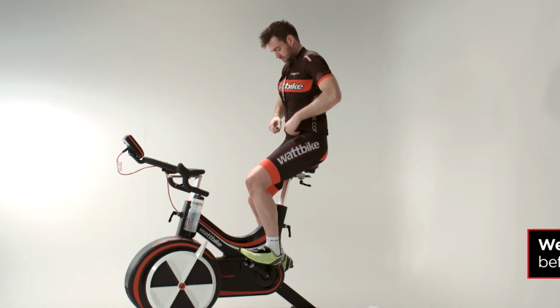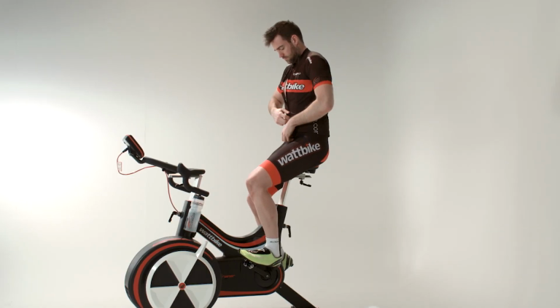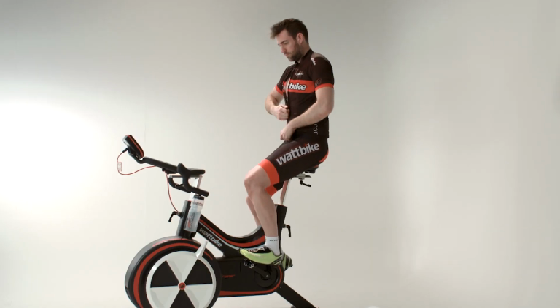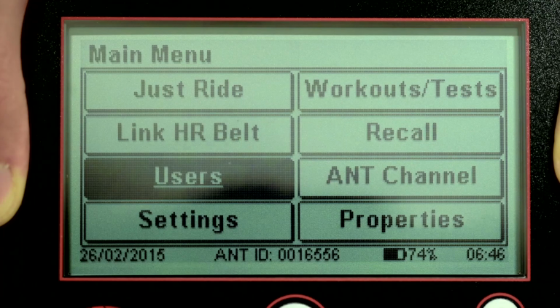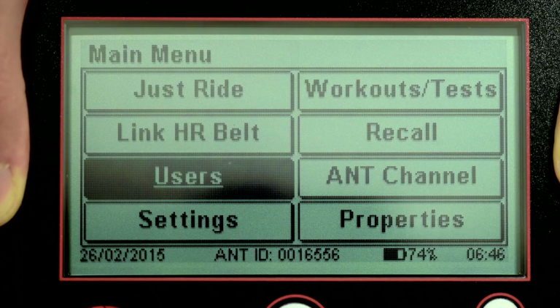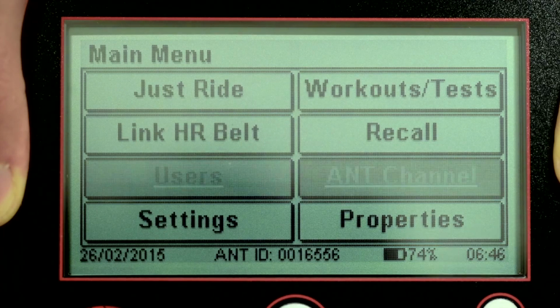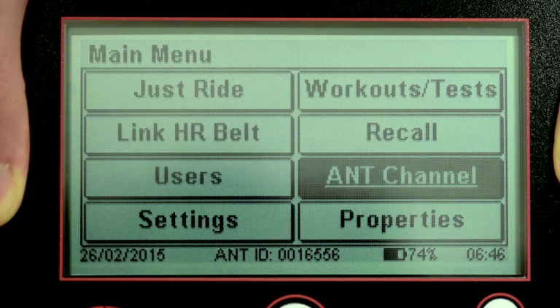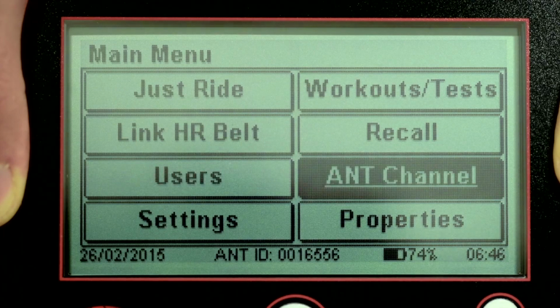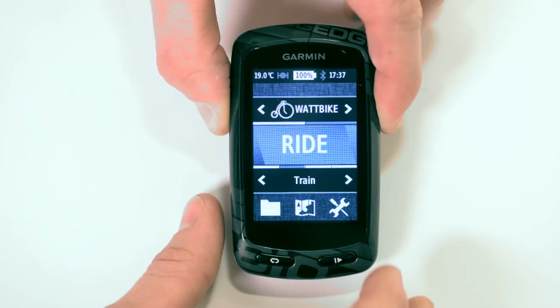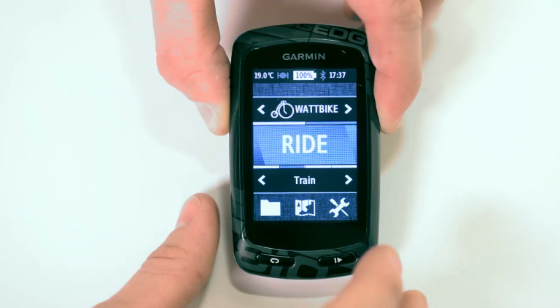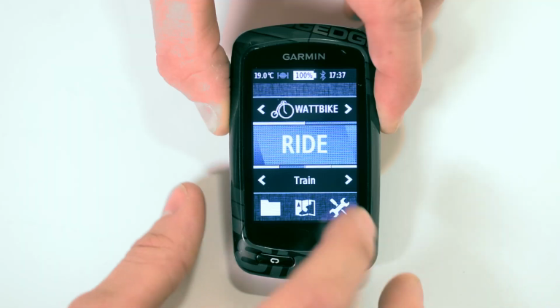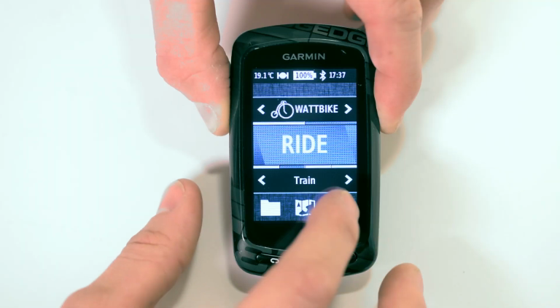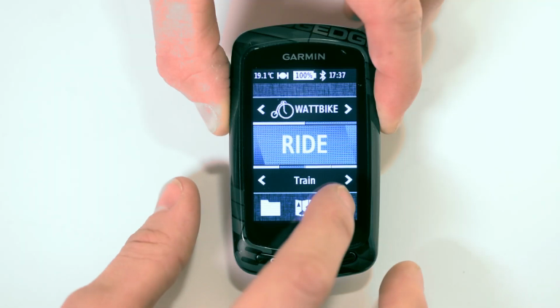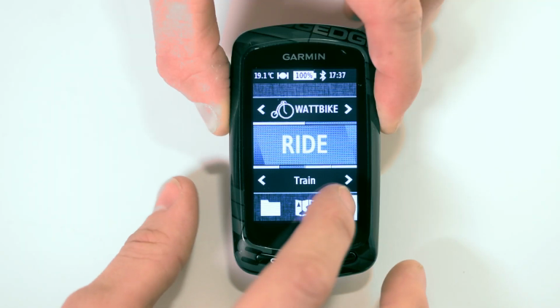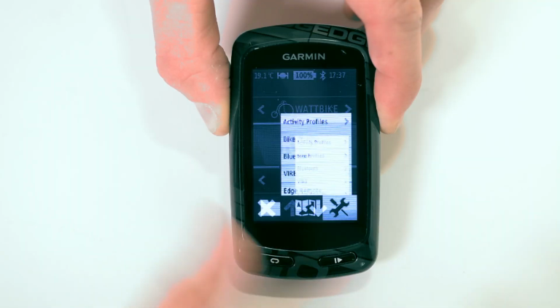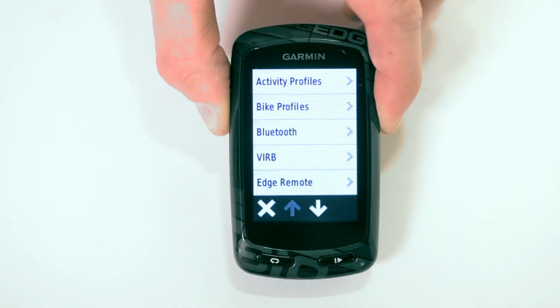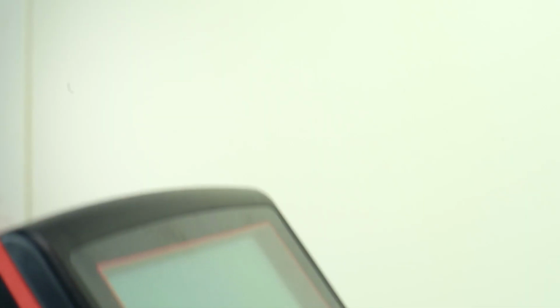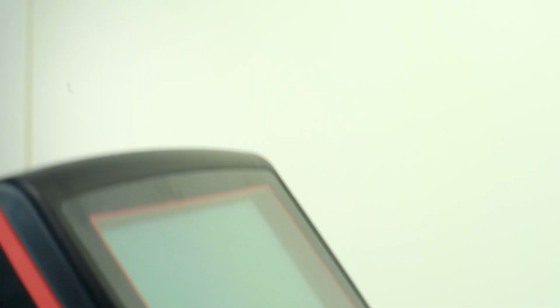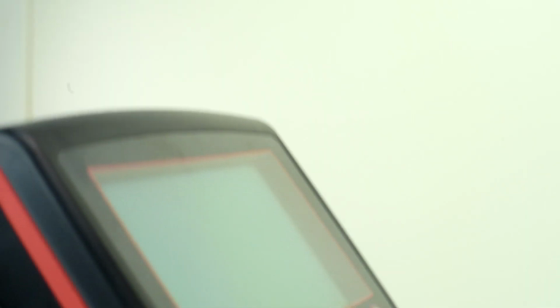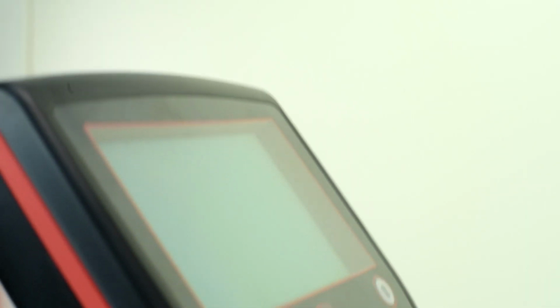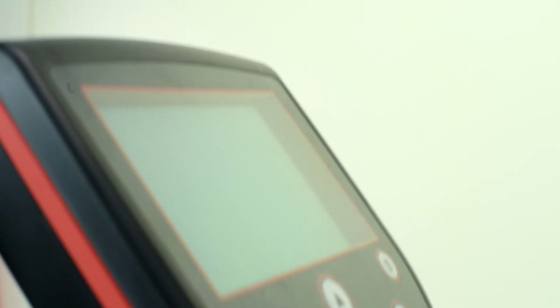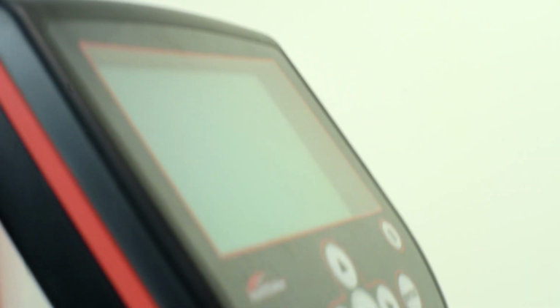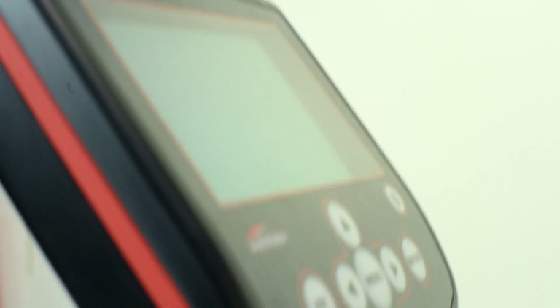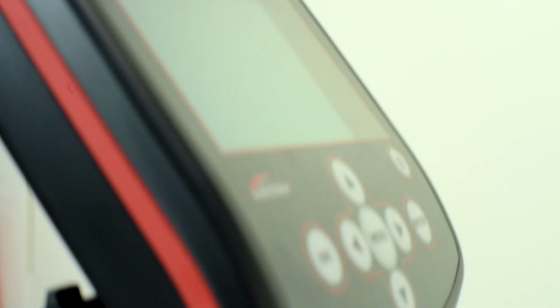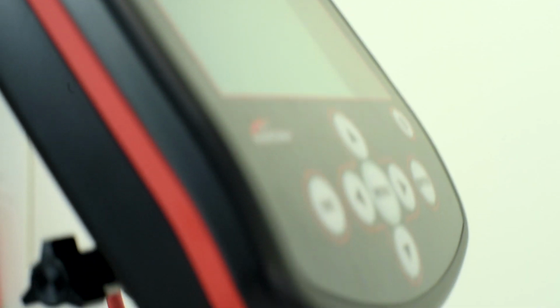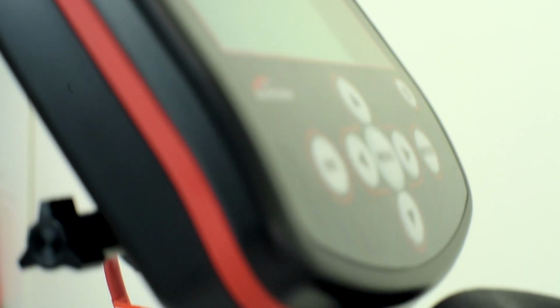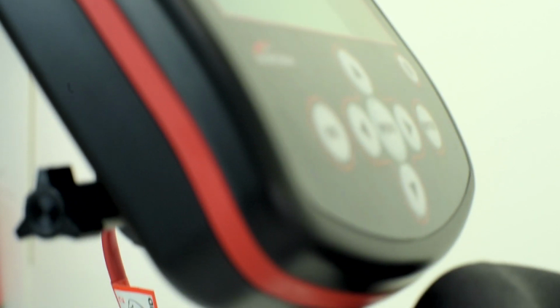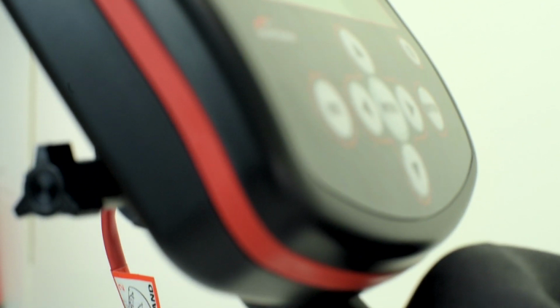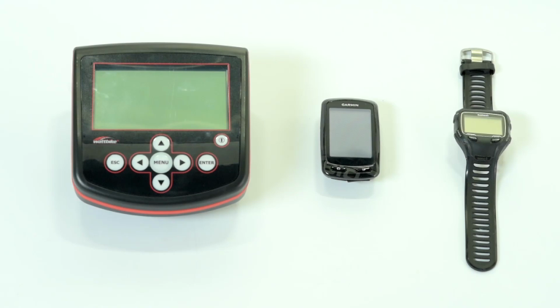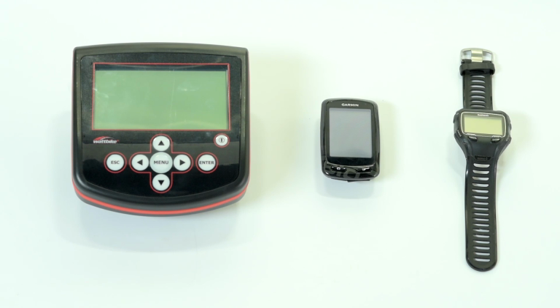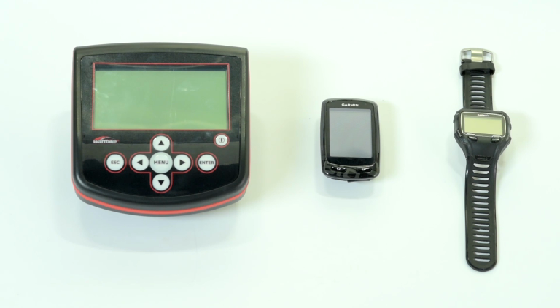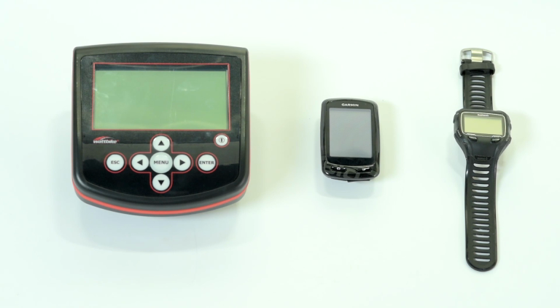The Wattbike links with a whole host of Ant Plus devices, so we've created a whole video dedicated to just this.